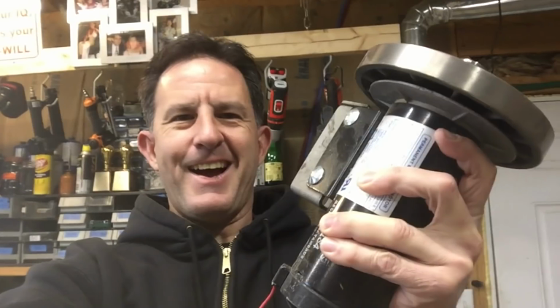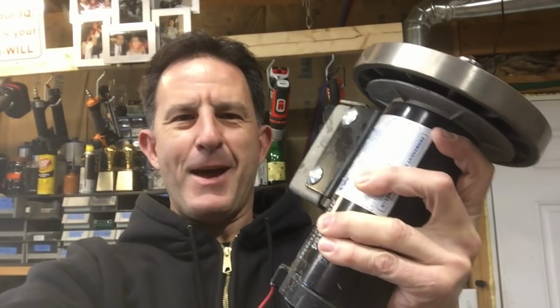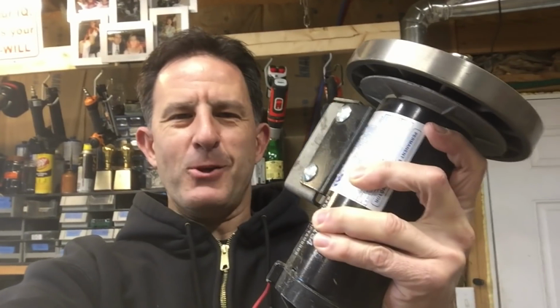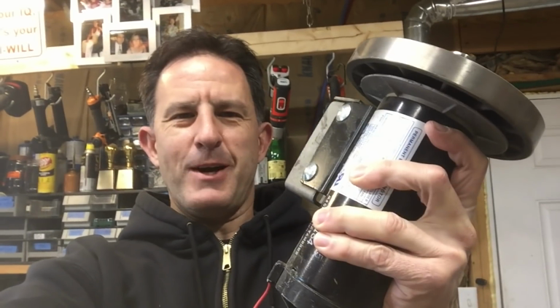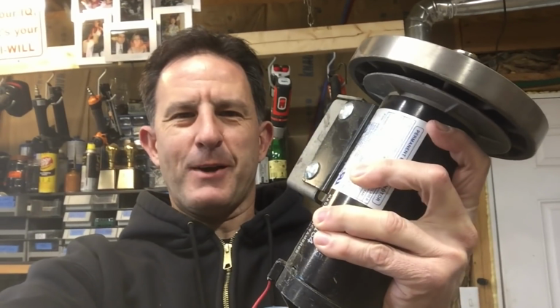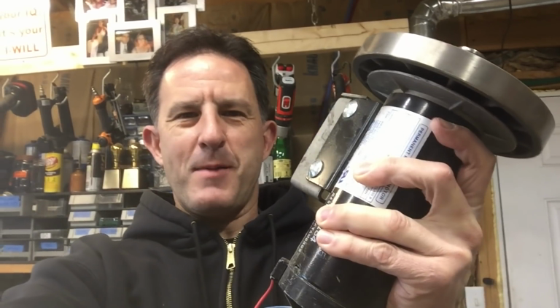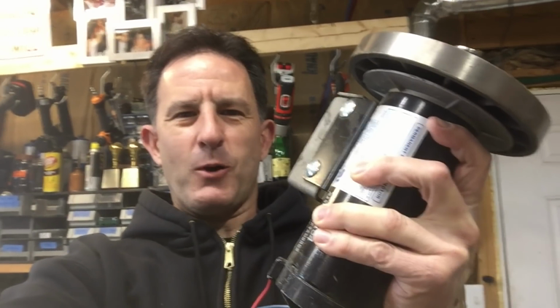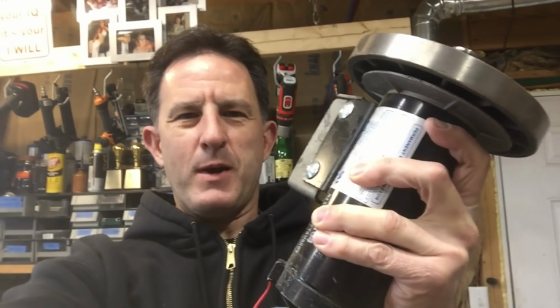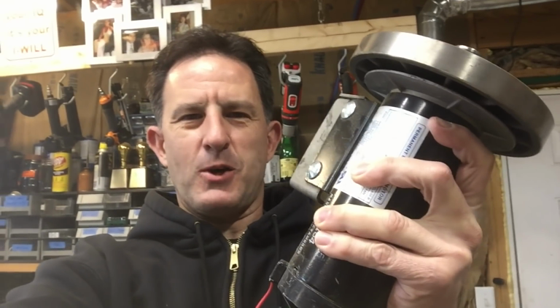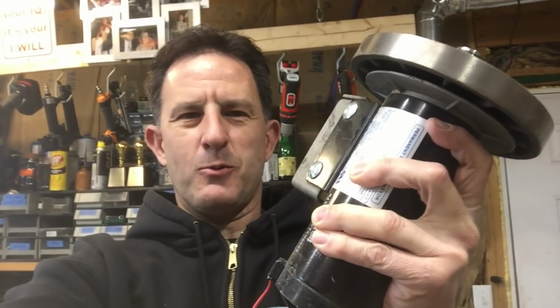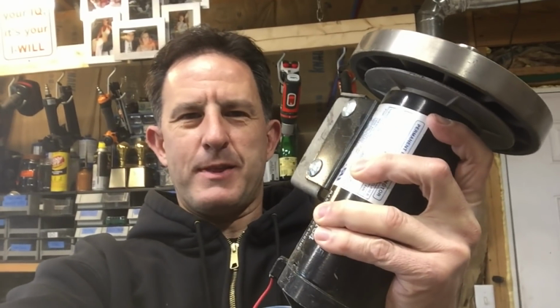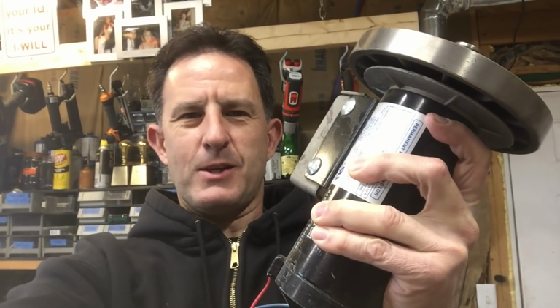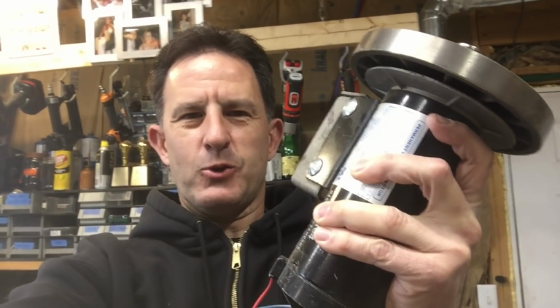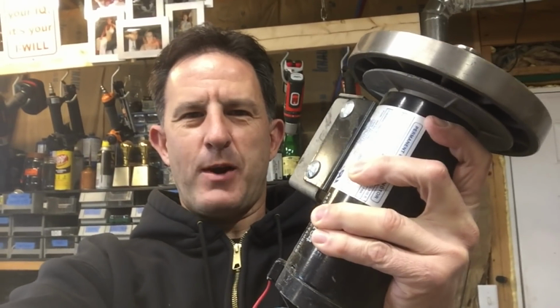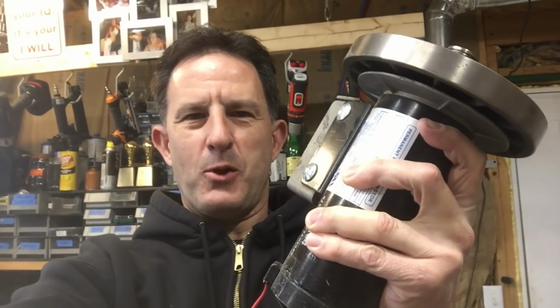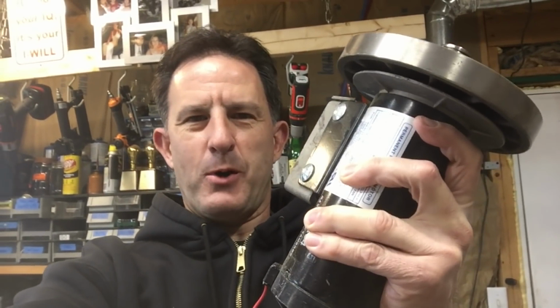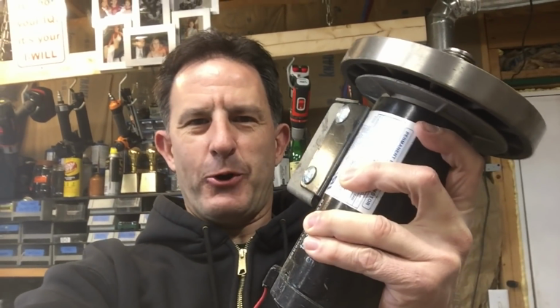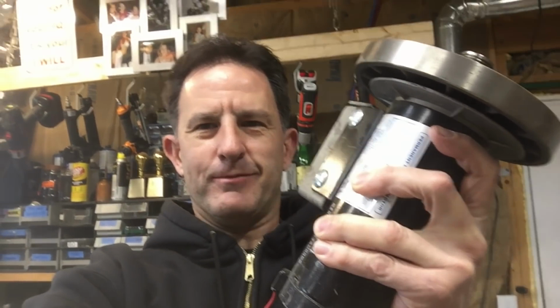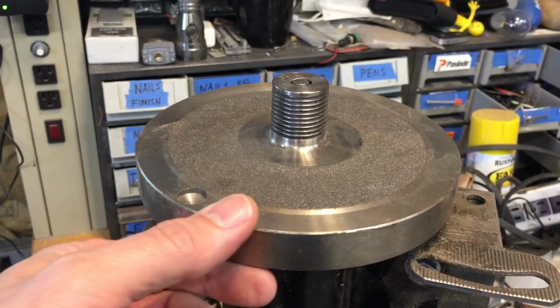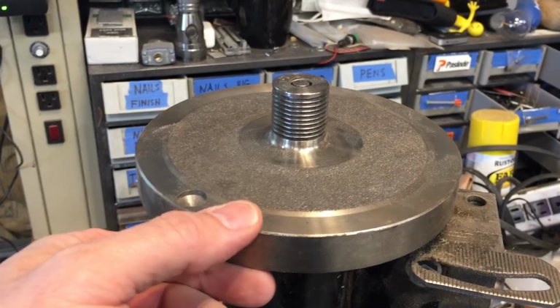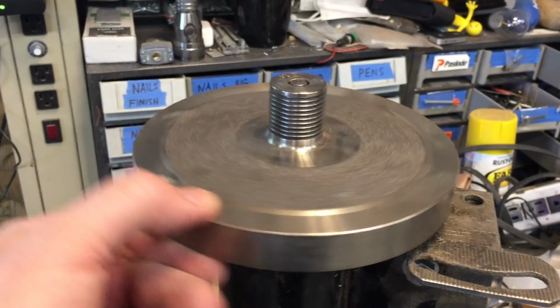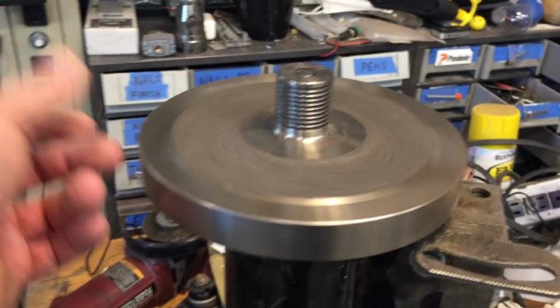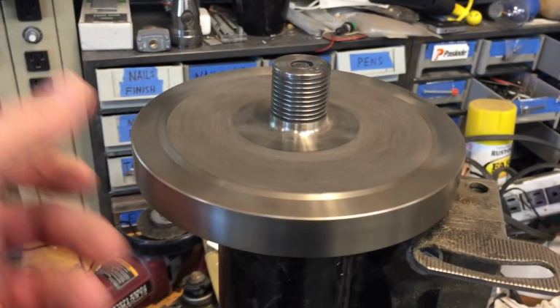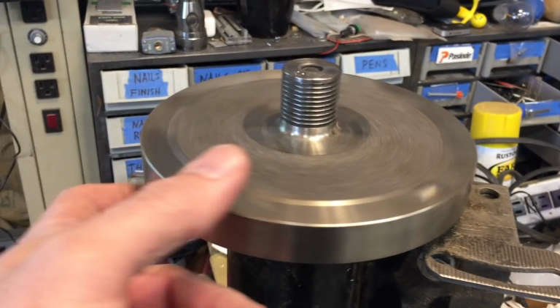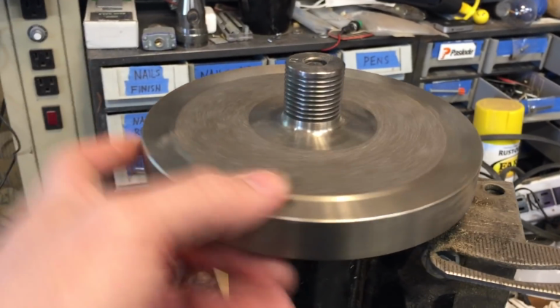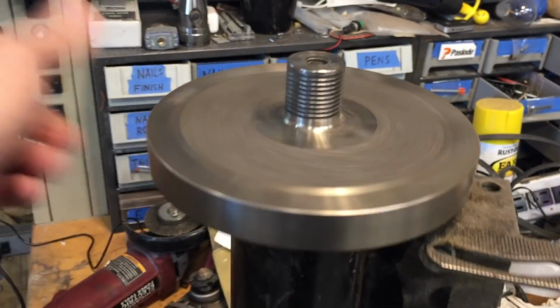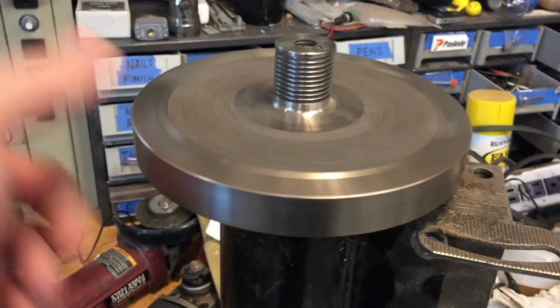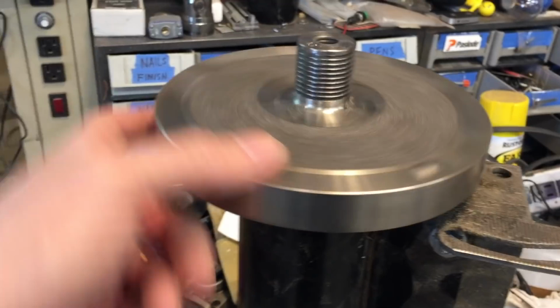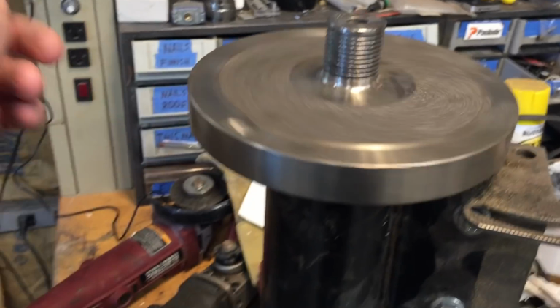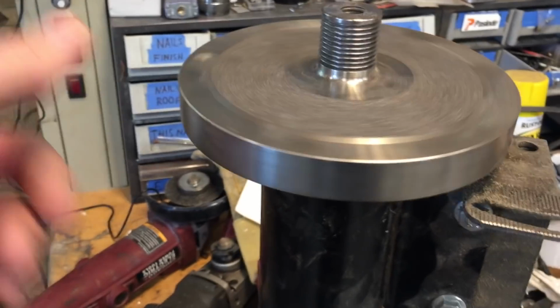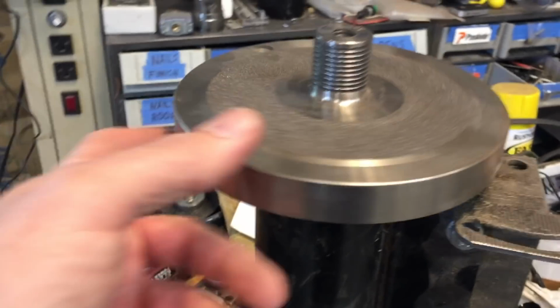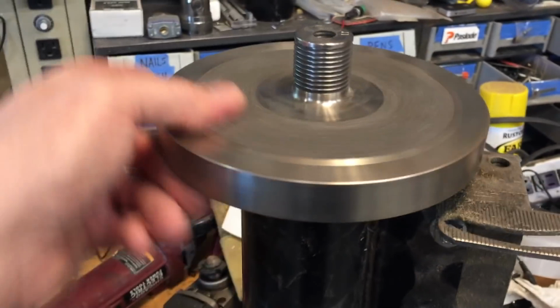Hi, I'm Lou, and I'm going to make a wind turbine with this old treadmill motor. We don't need this big flywheel, so we'll unscrew that.